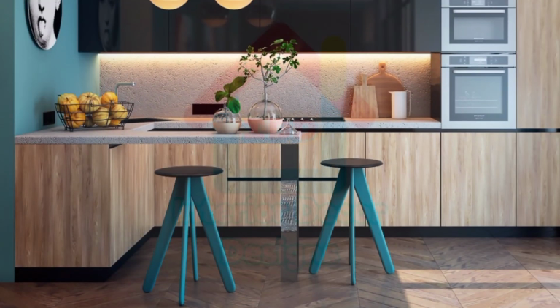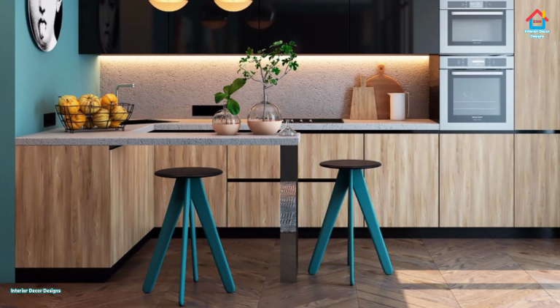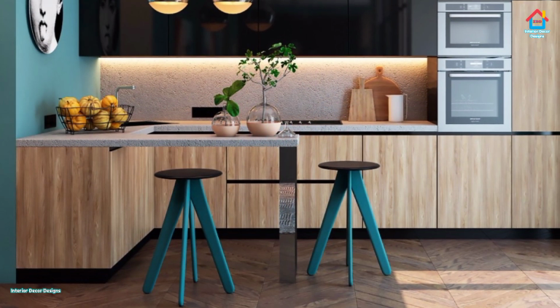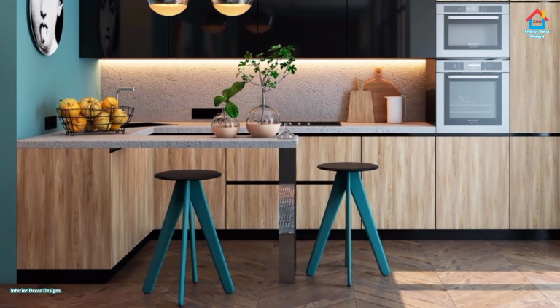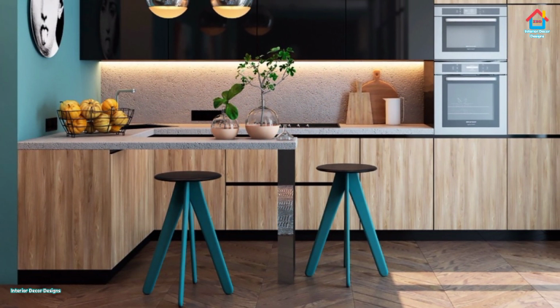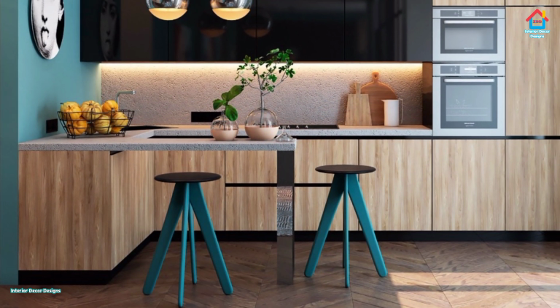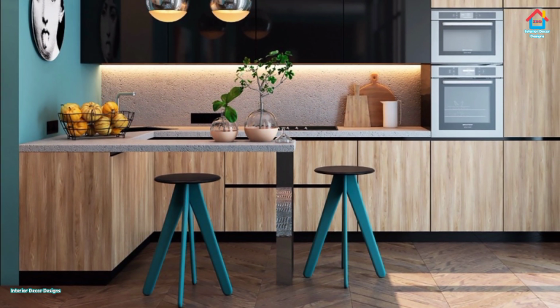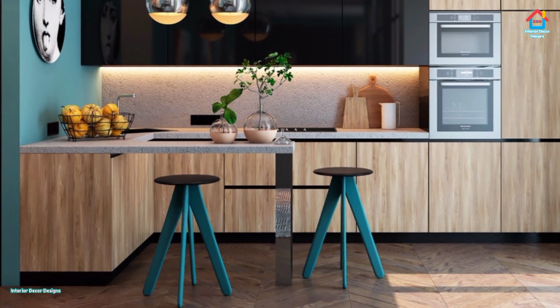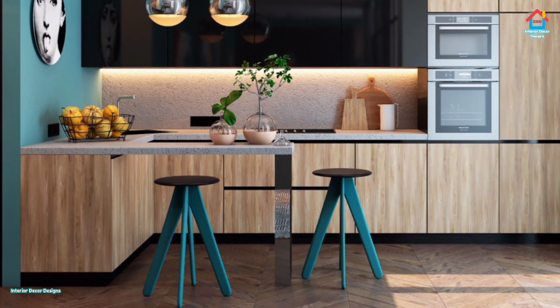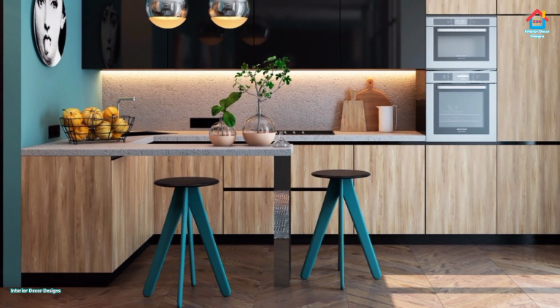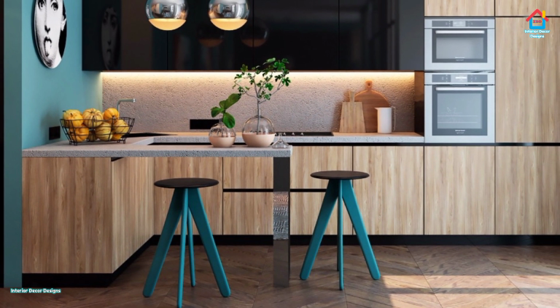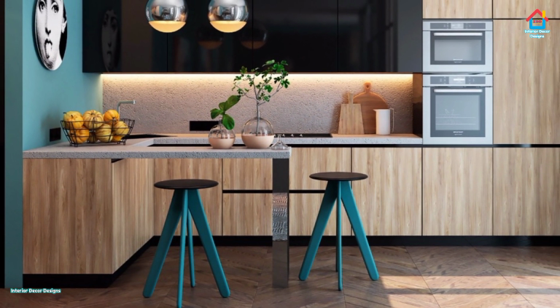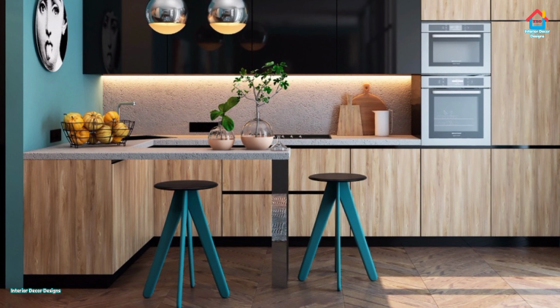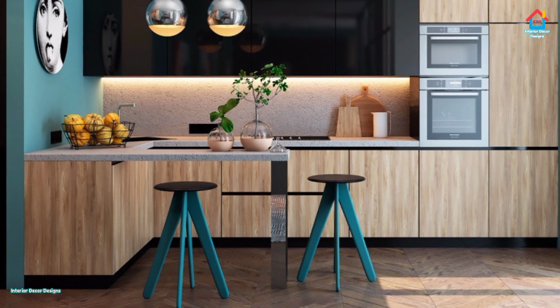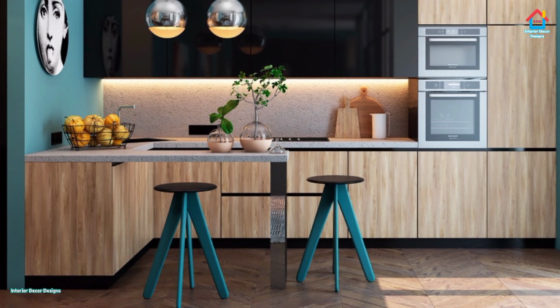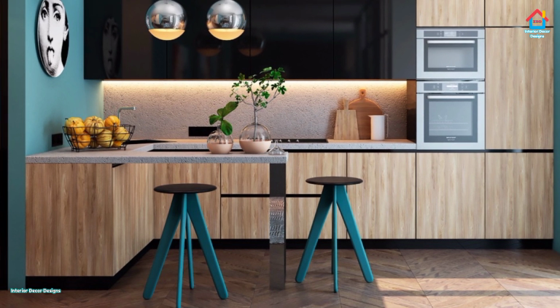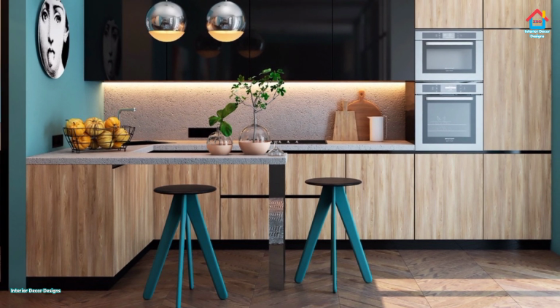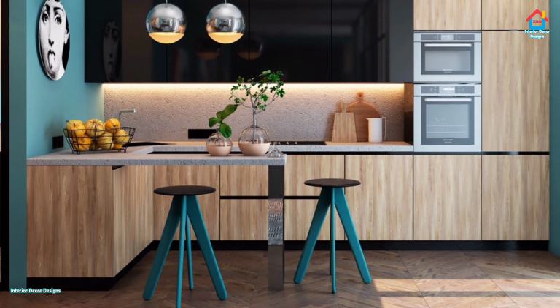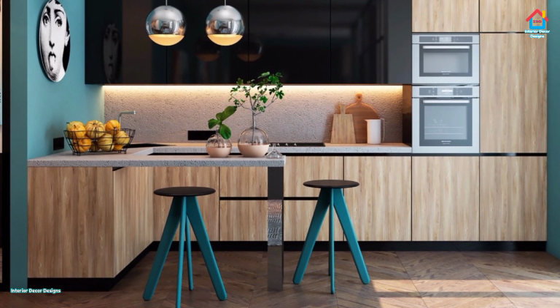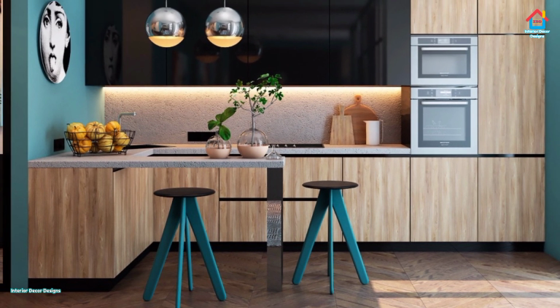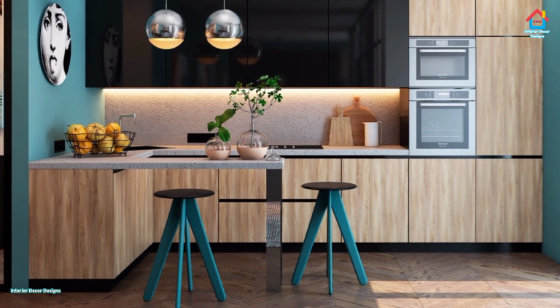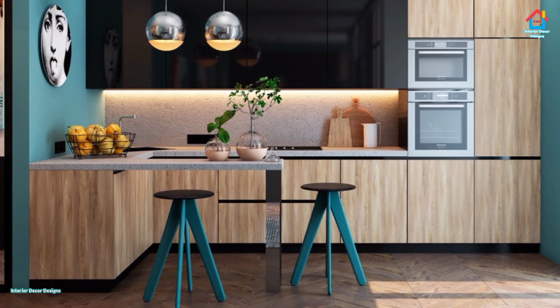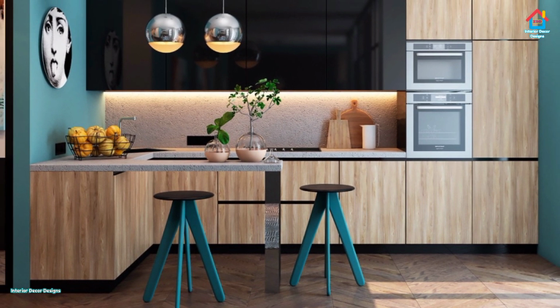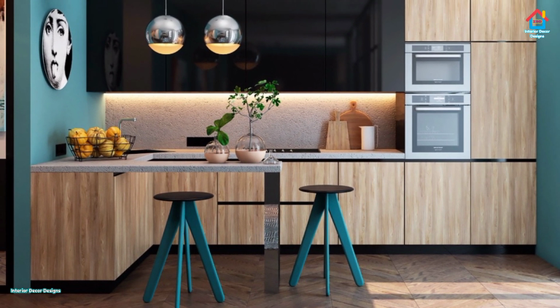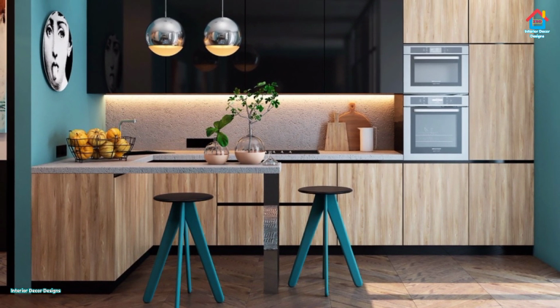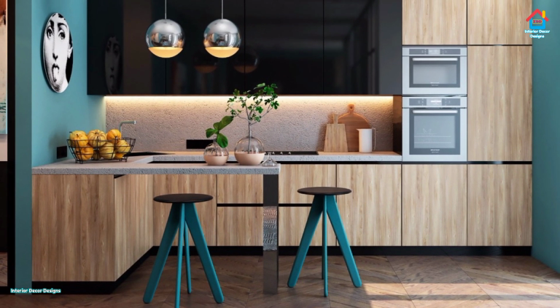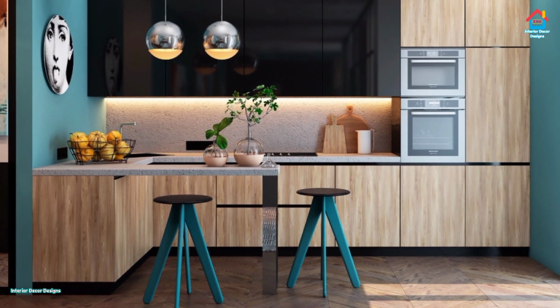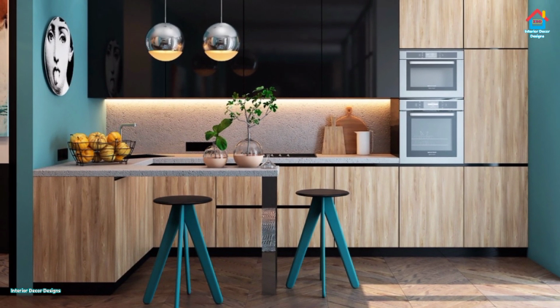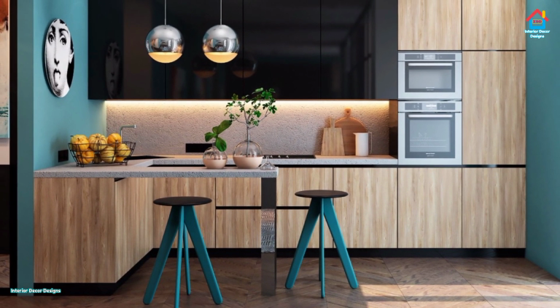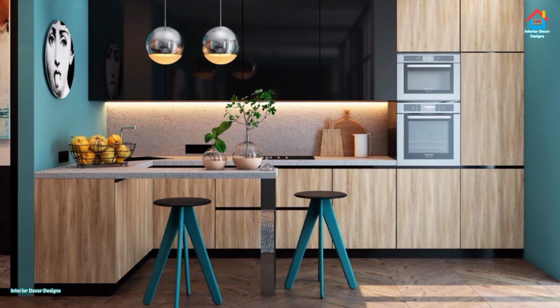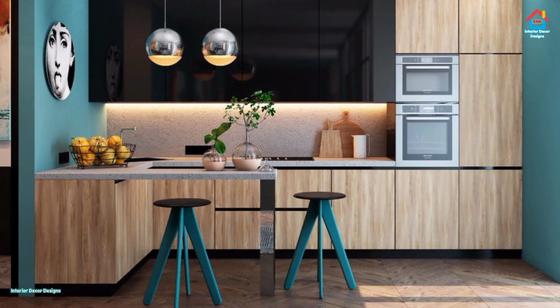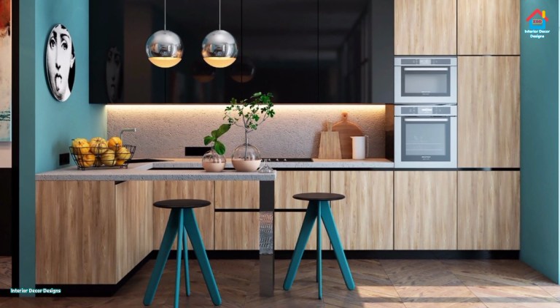Hello friends, welcome to interior decor designs. Today we will look at bold blue kitchens that are insanely gorgeous.